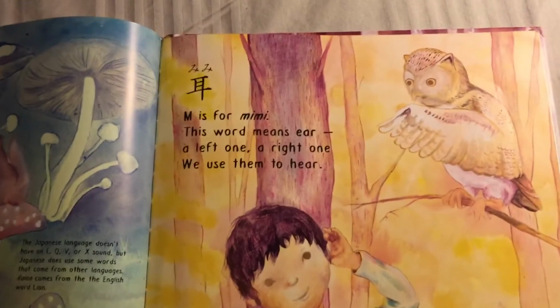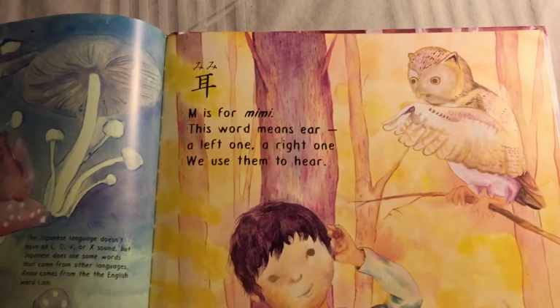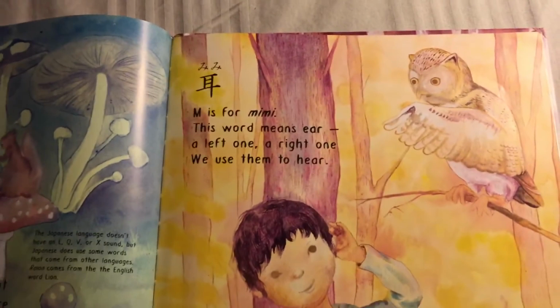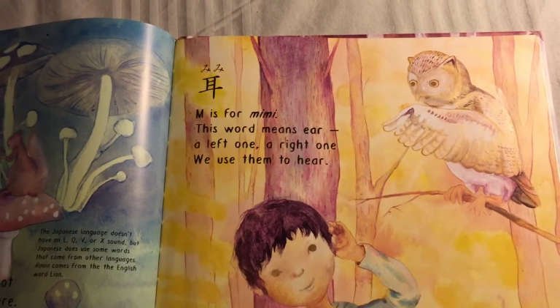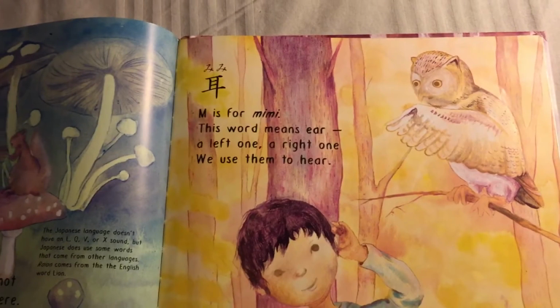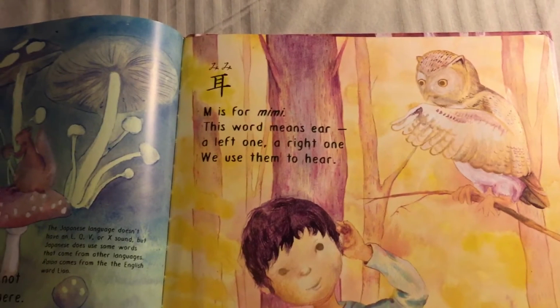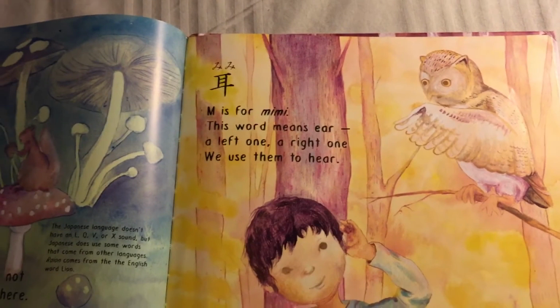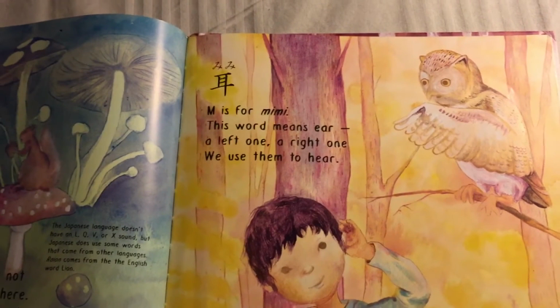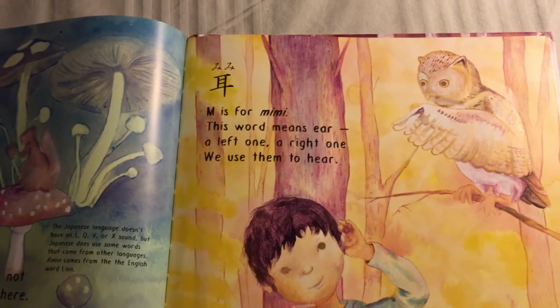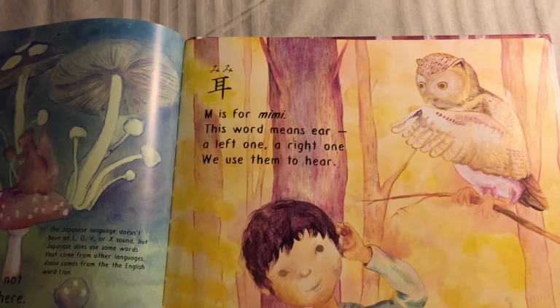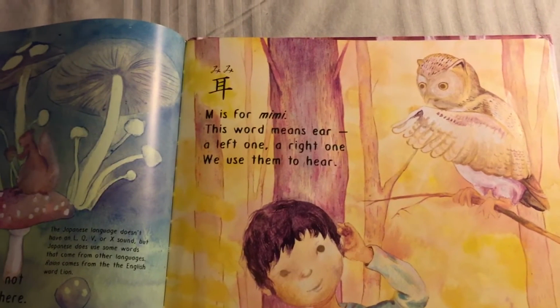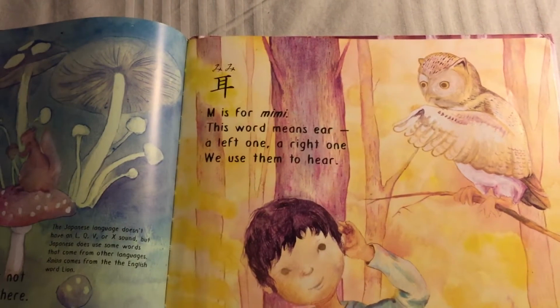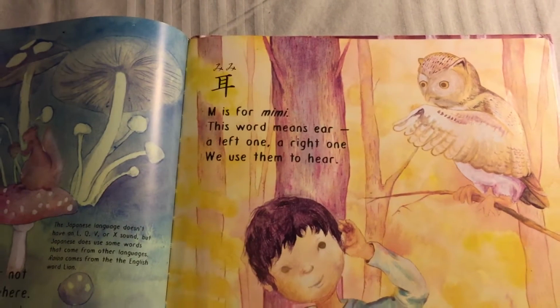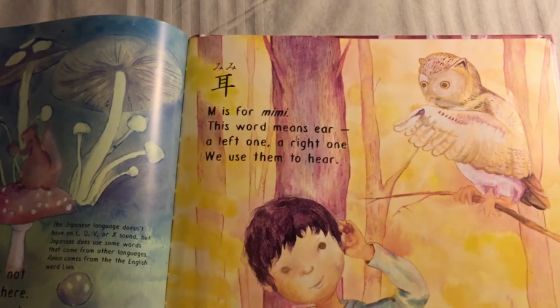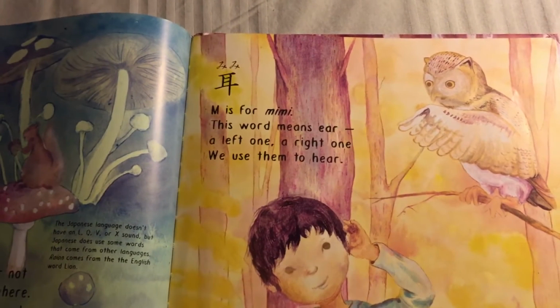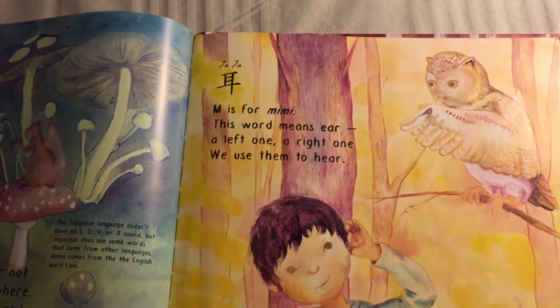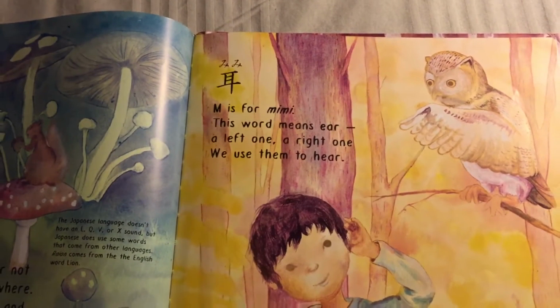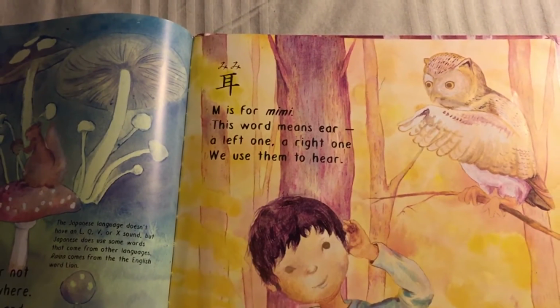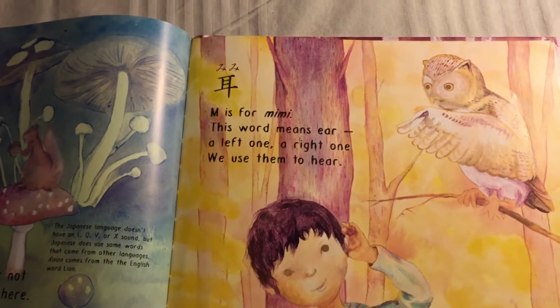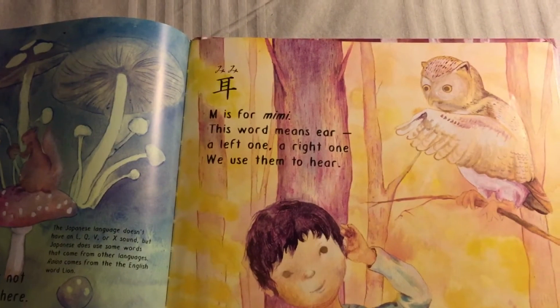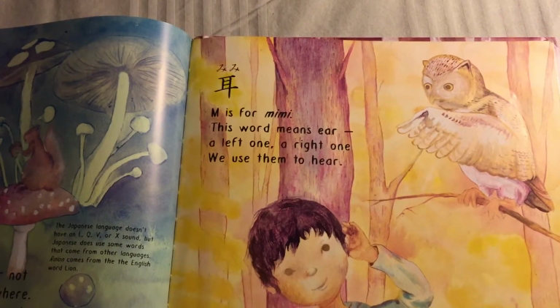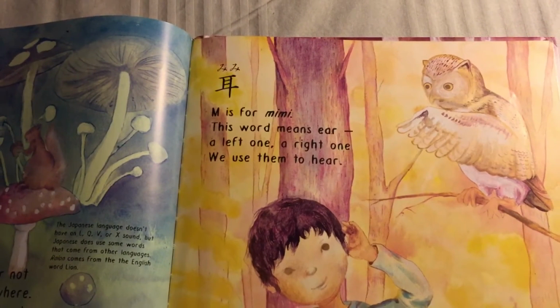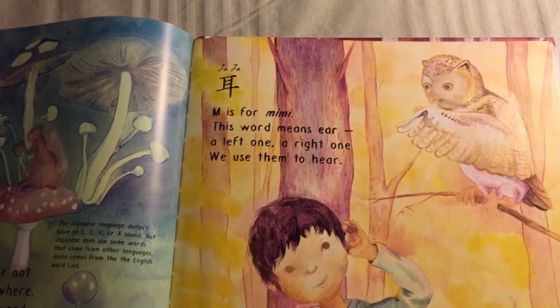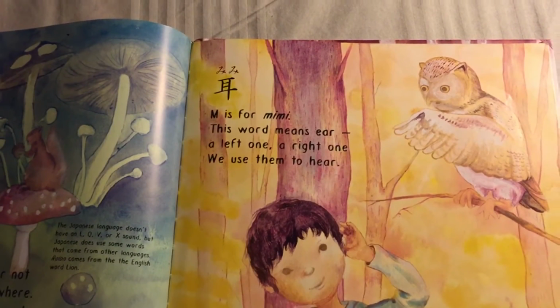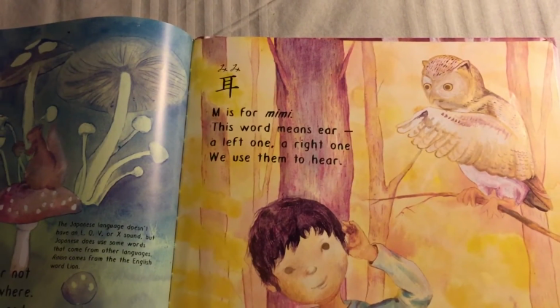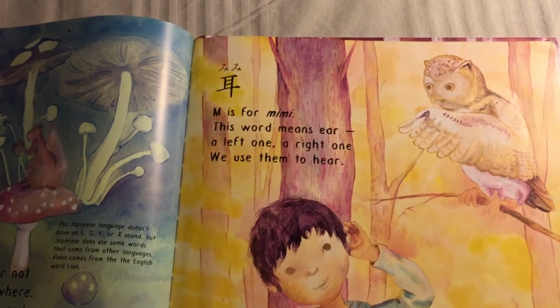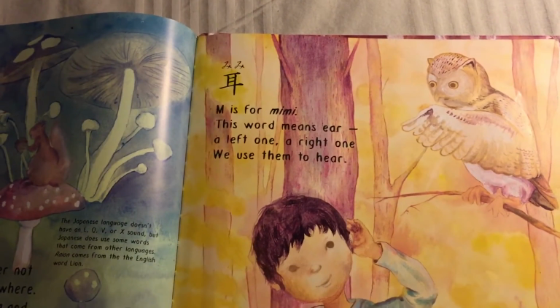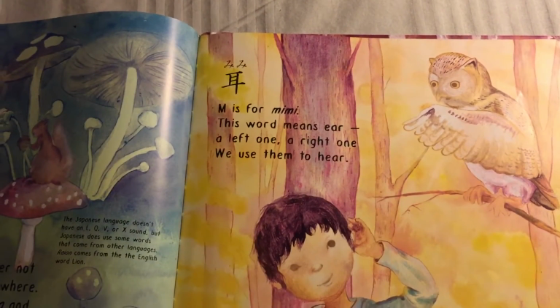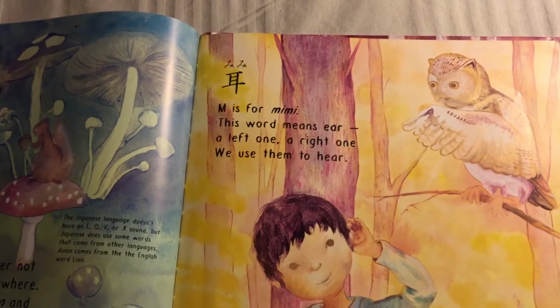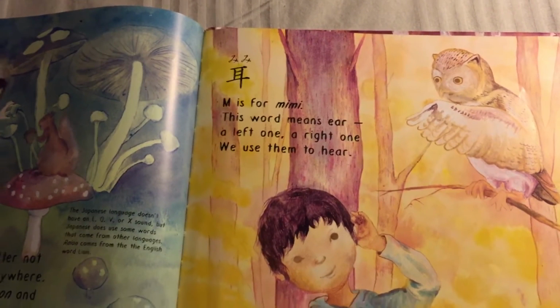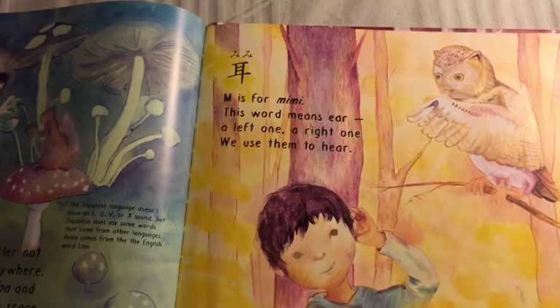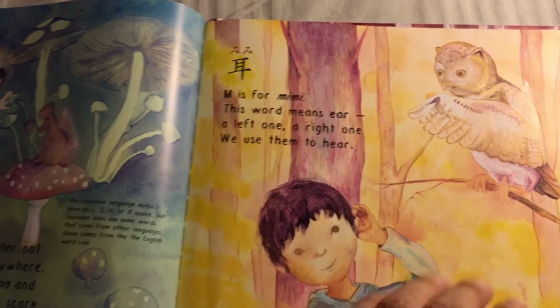M is for Mimi — this word means ear. A left one, a right one — we use them to hear.